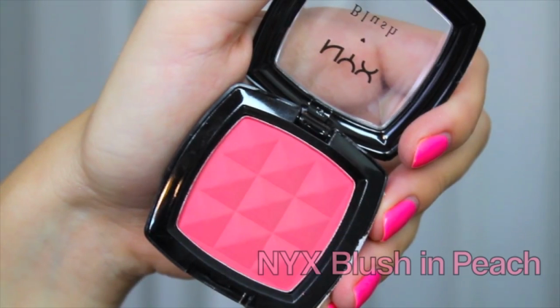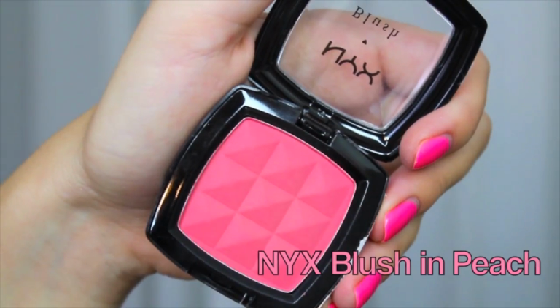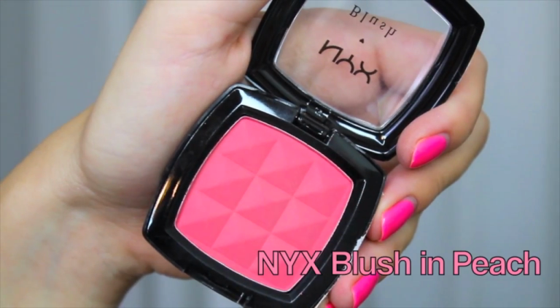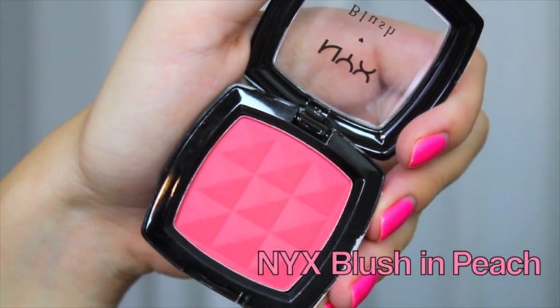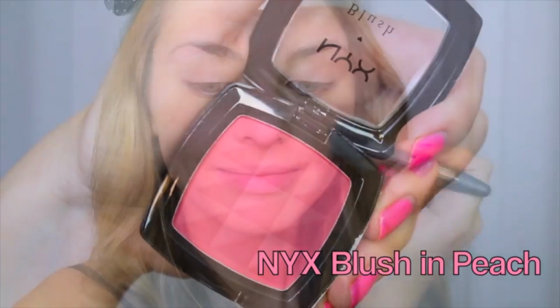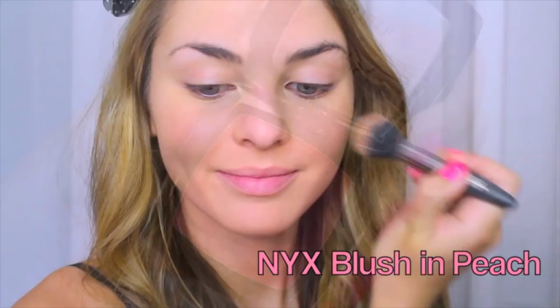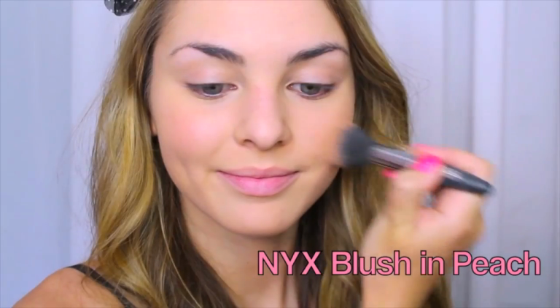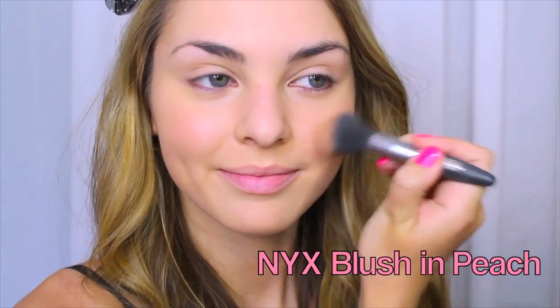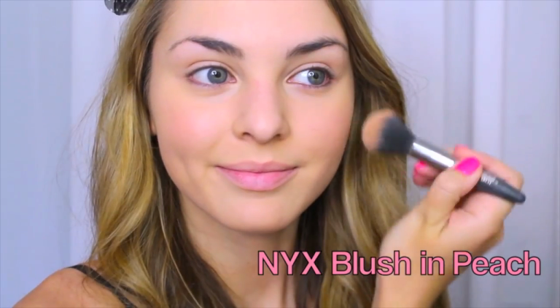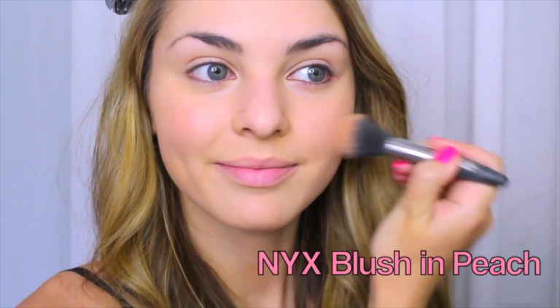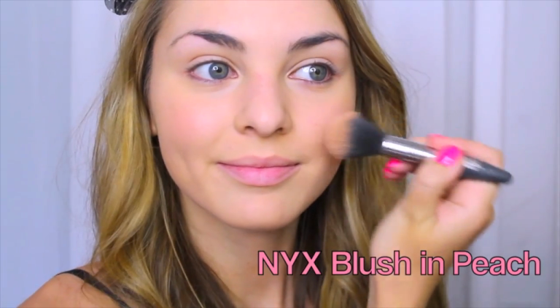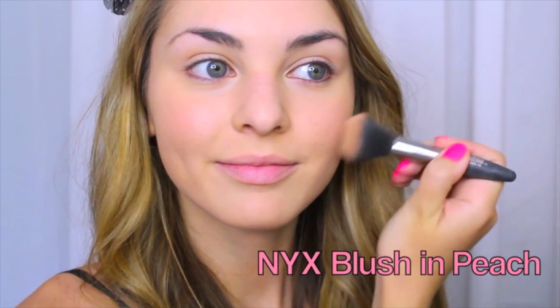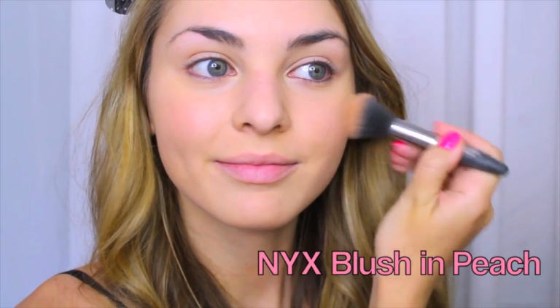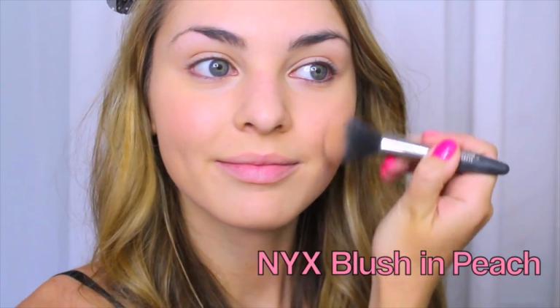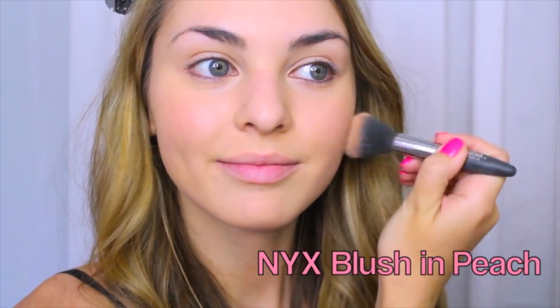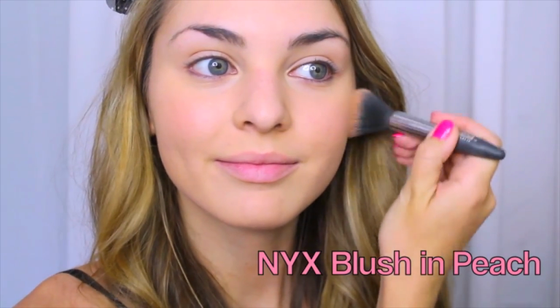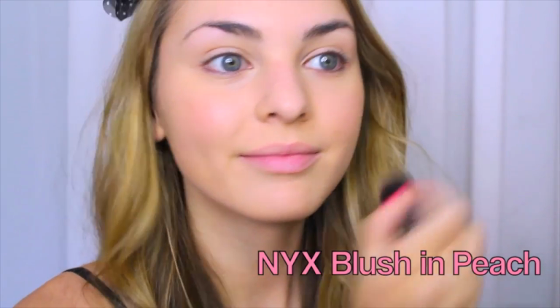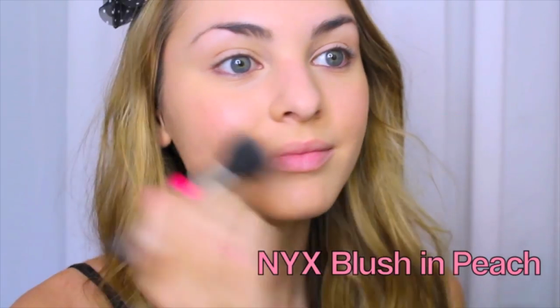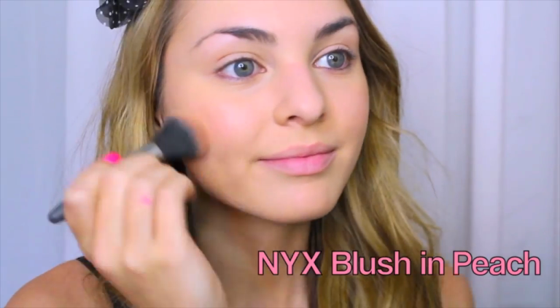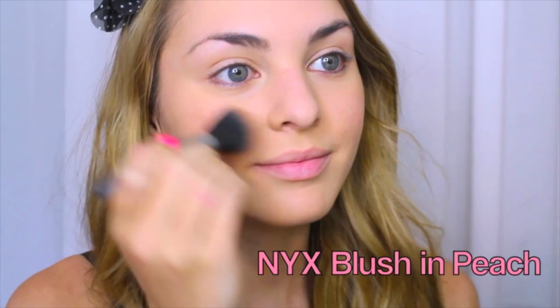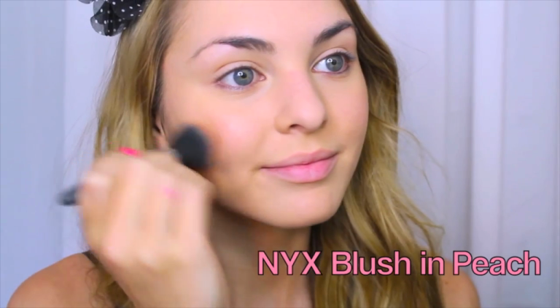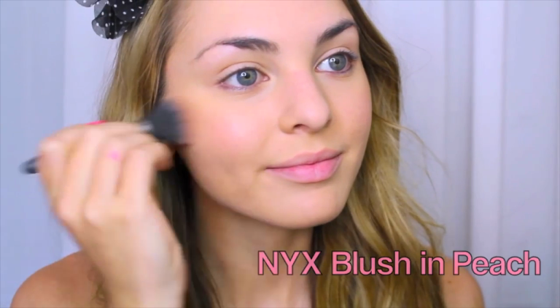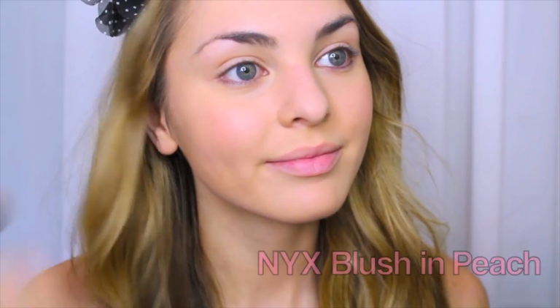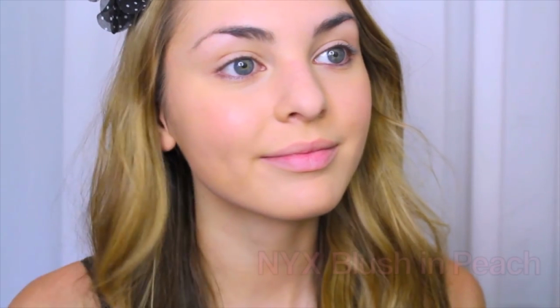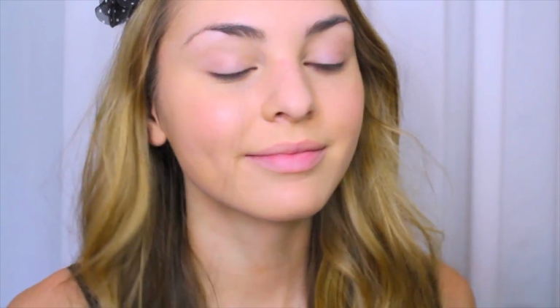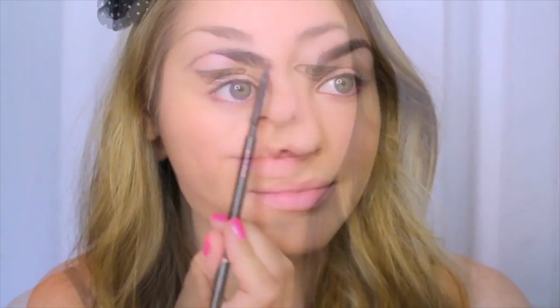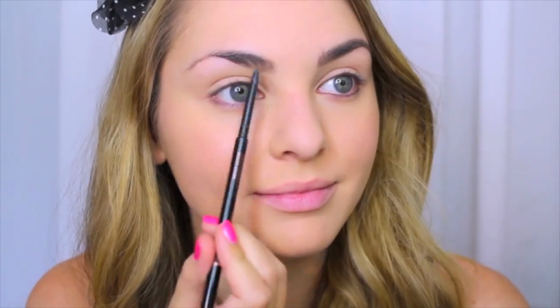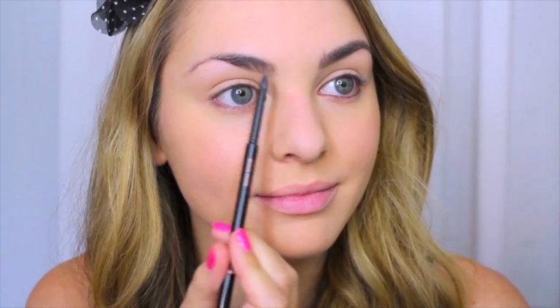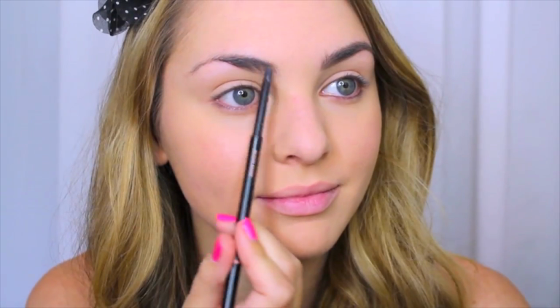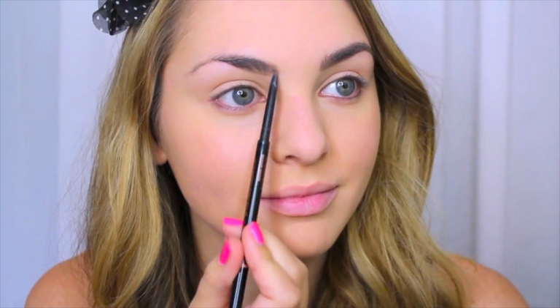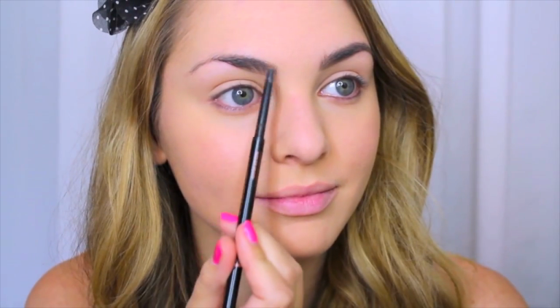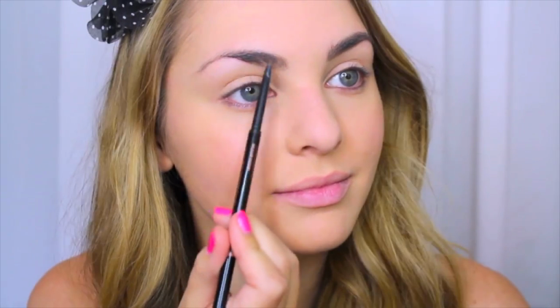After BB cream, I'm applying a little matte pink blush, and again making sure my brows look even and in place.